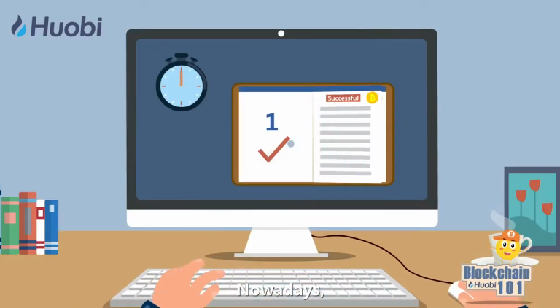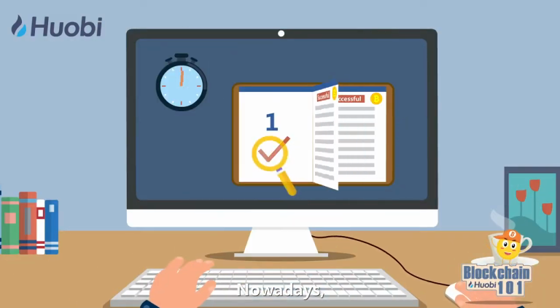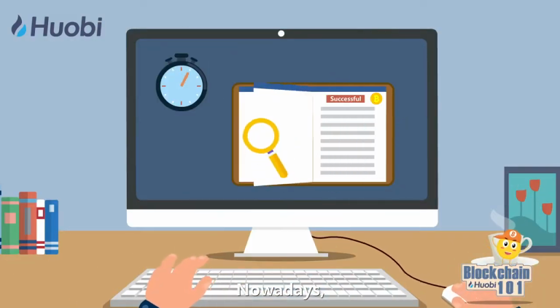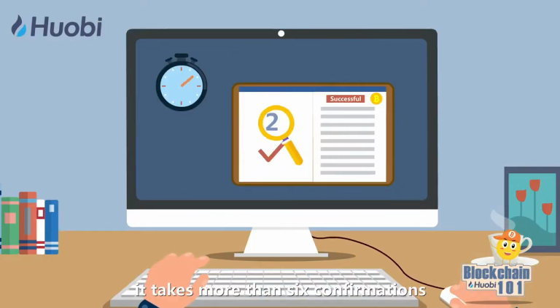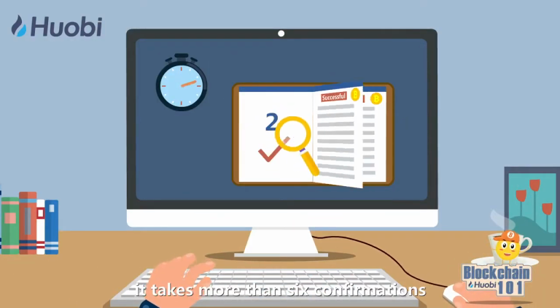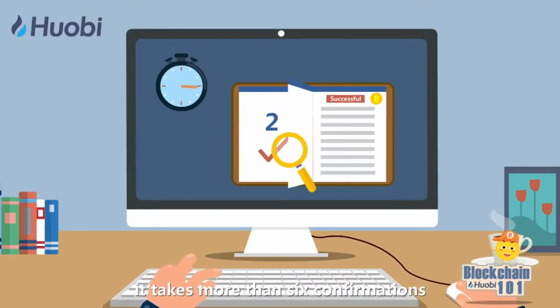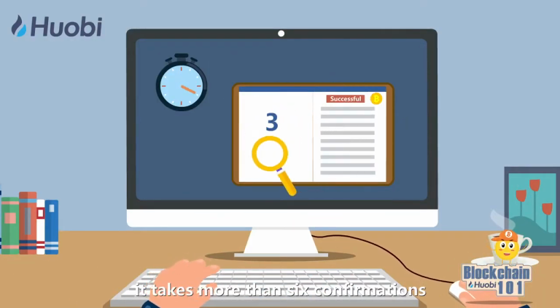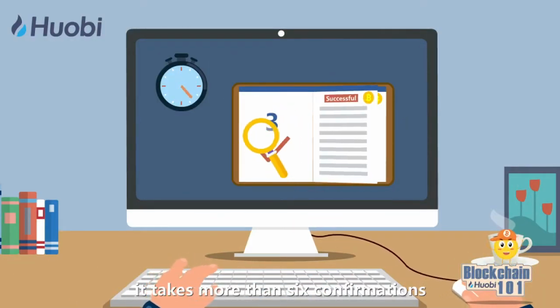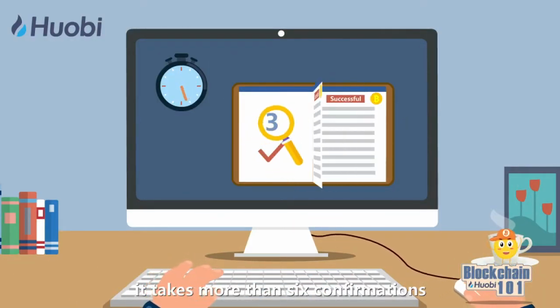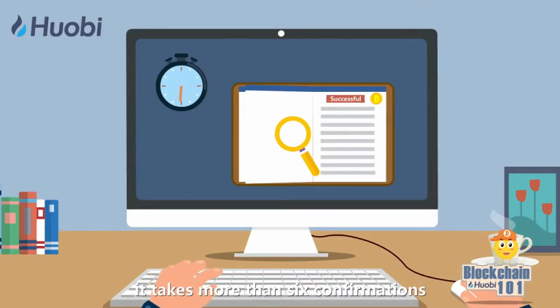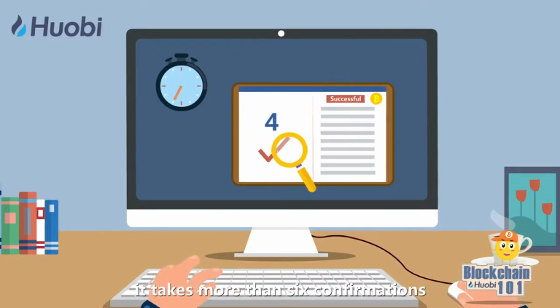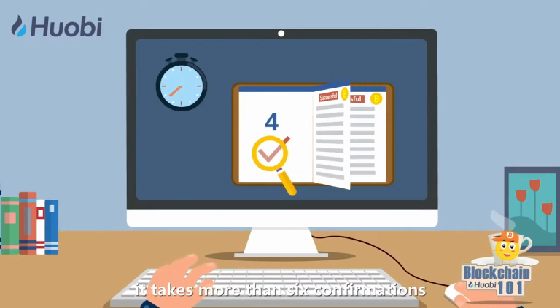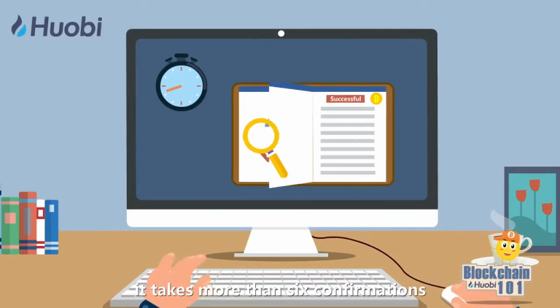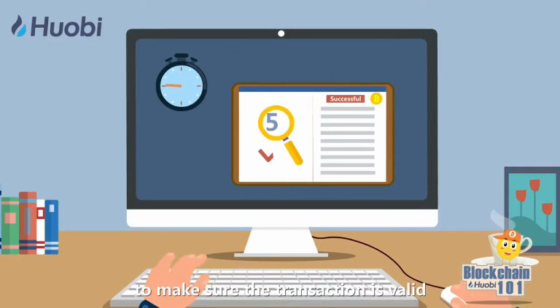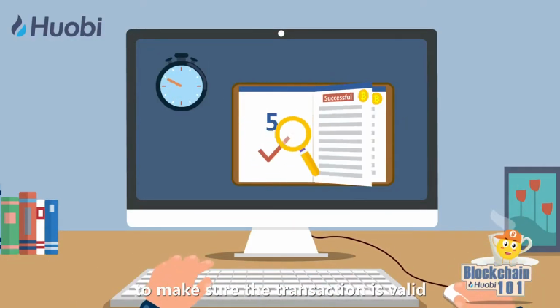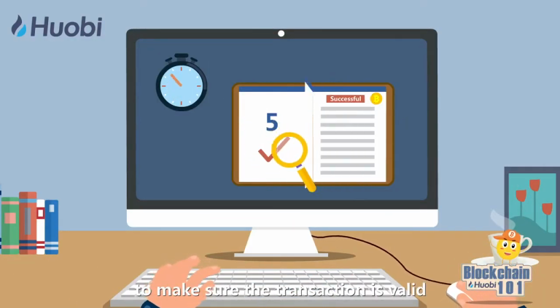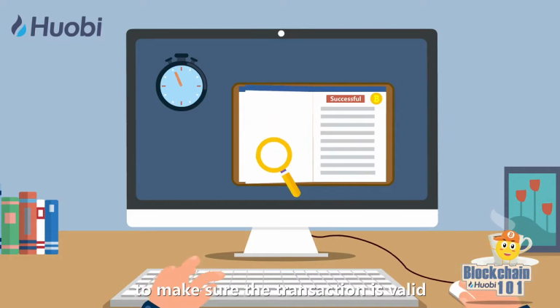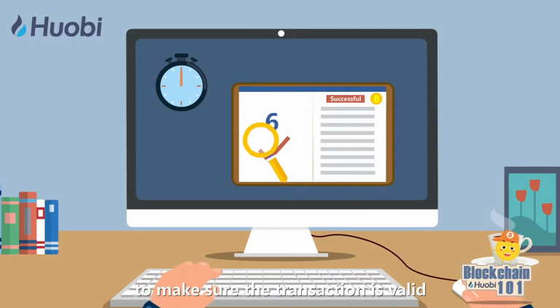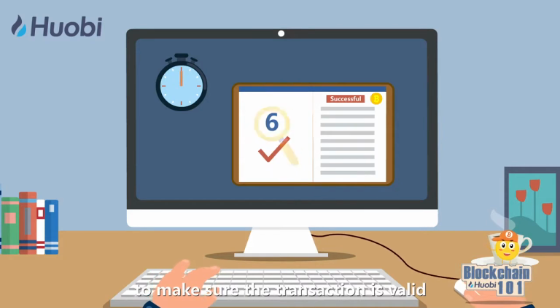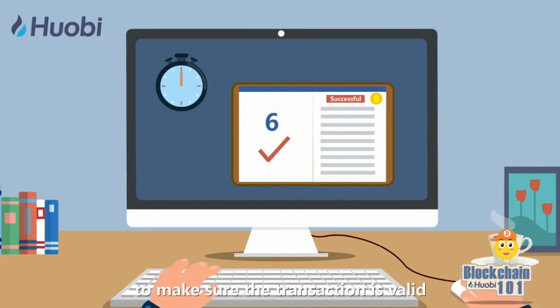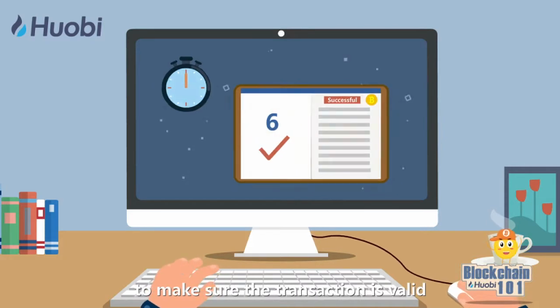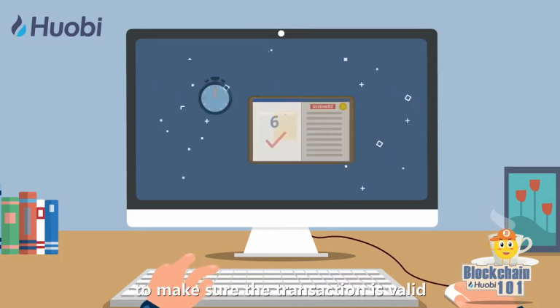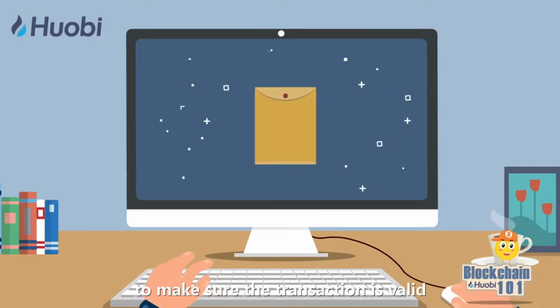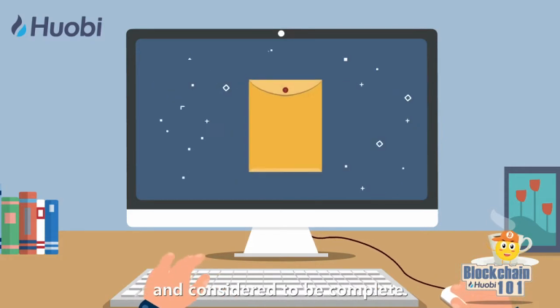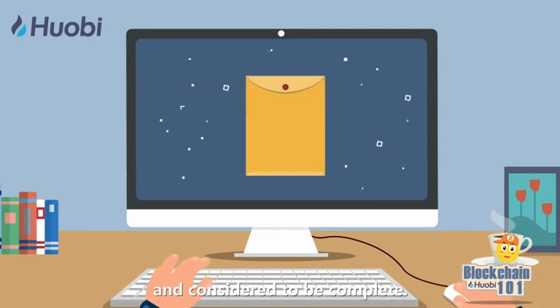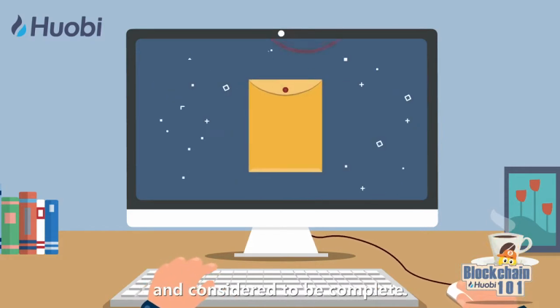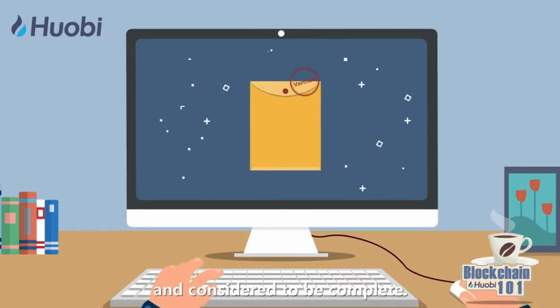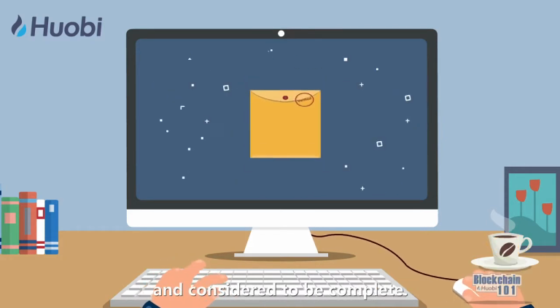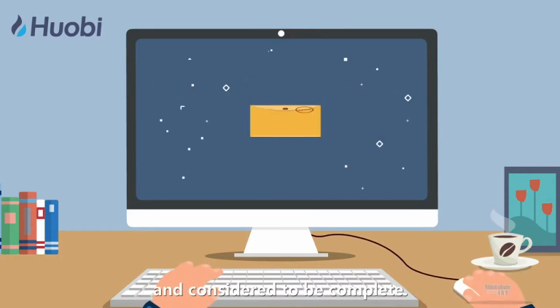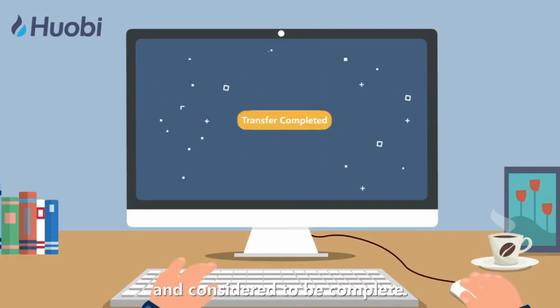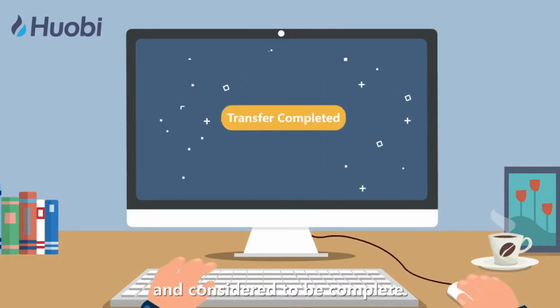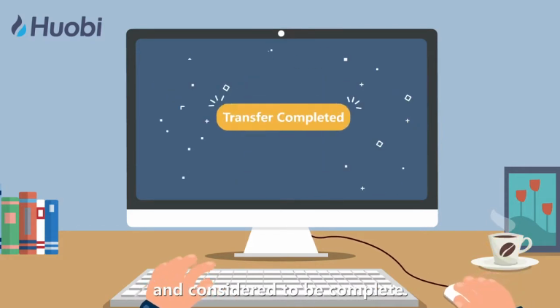Nowadays, it takes more than six confirmations to make sure the transaction is valid and considered to be complete.